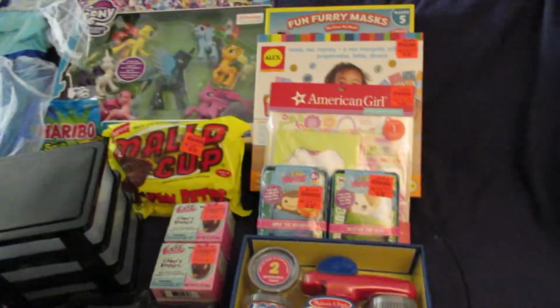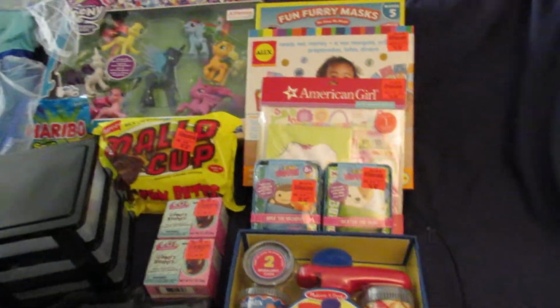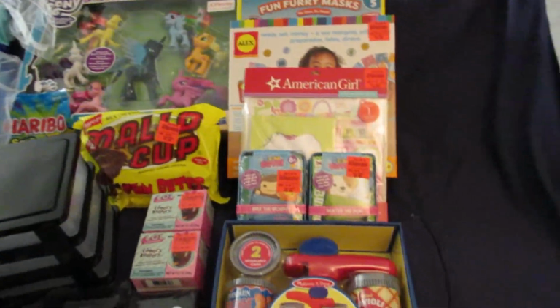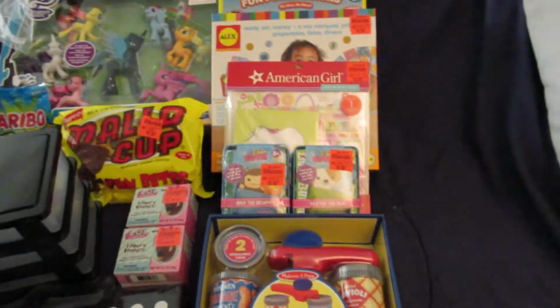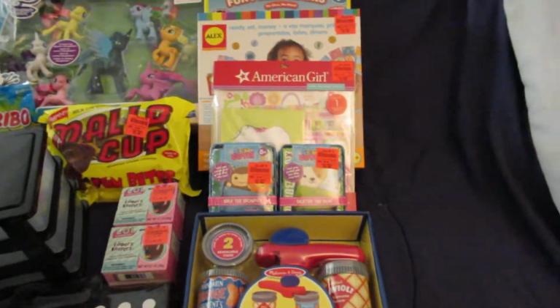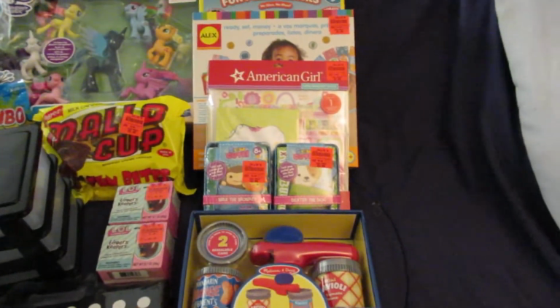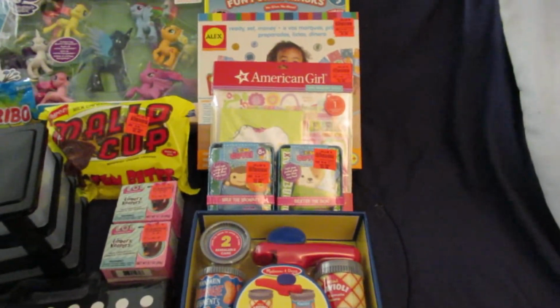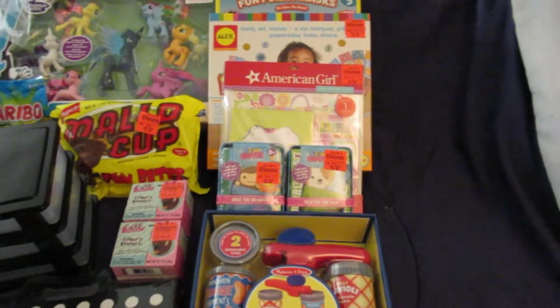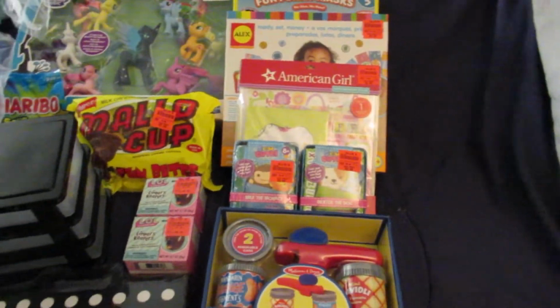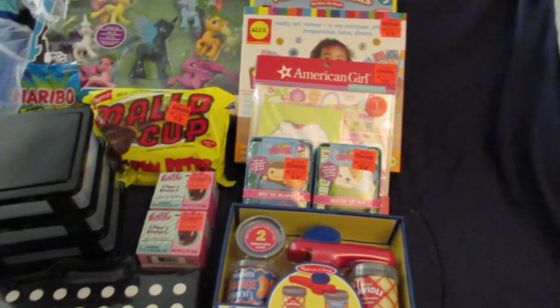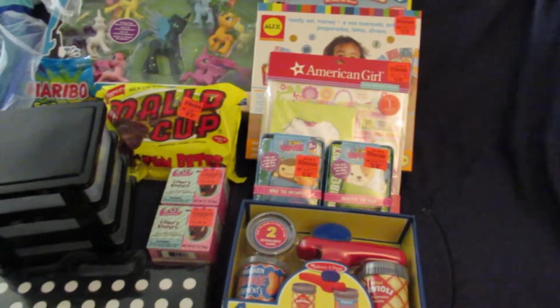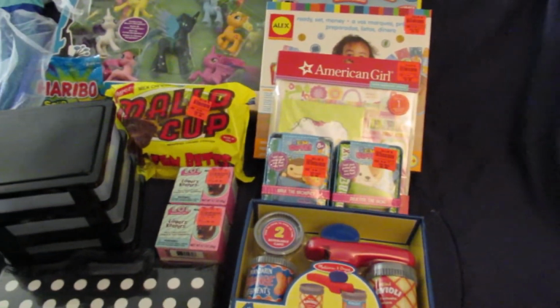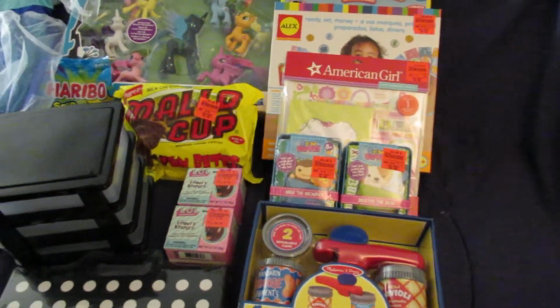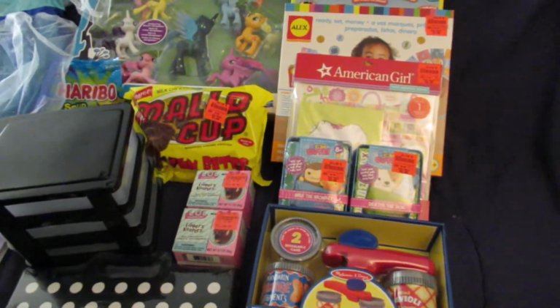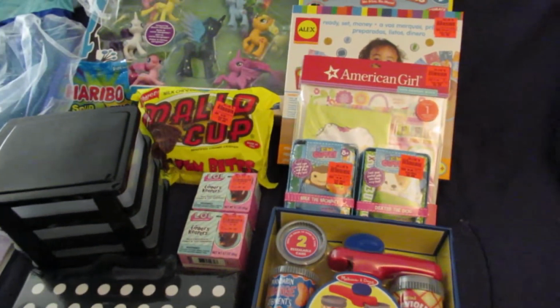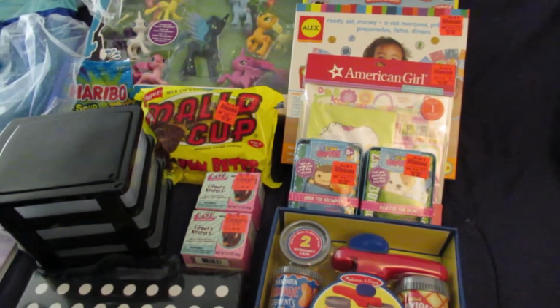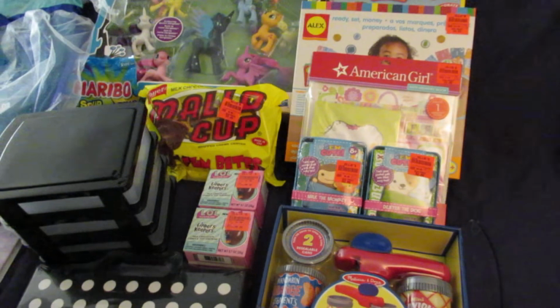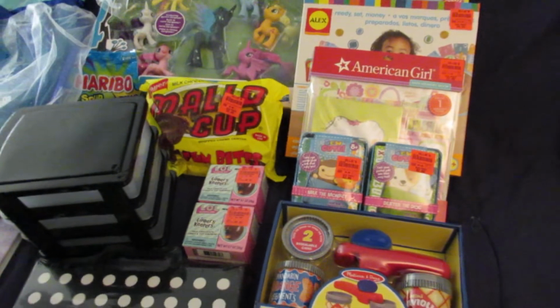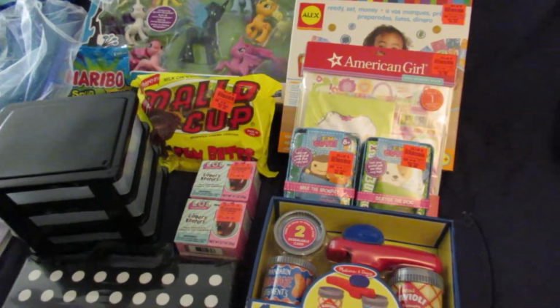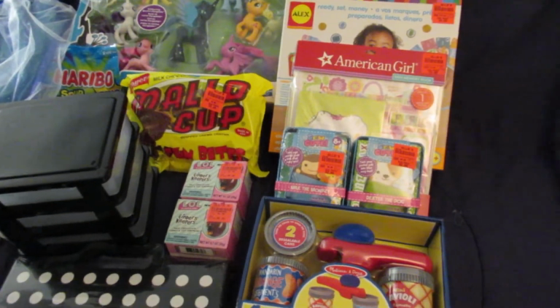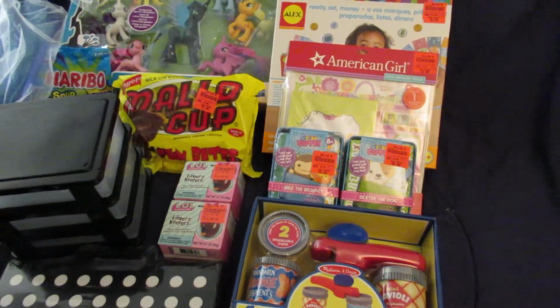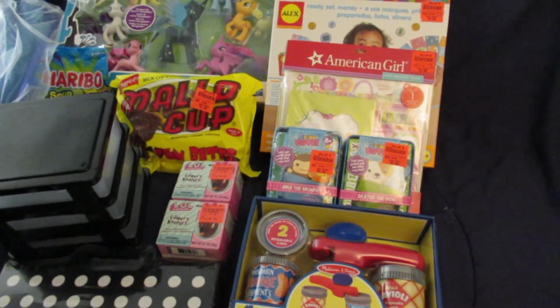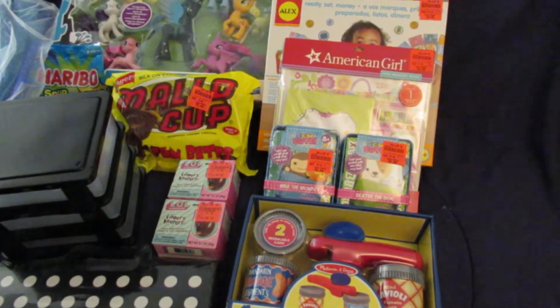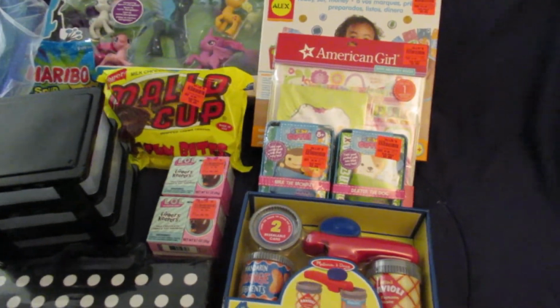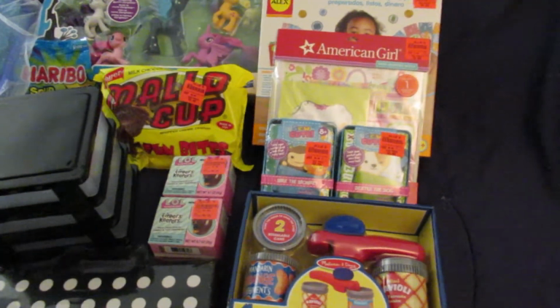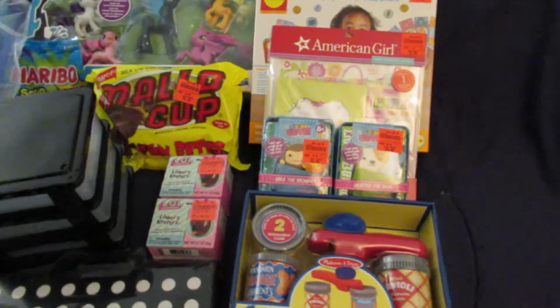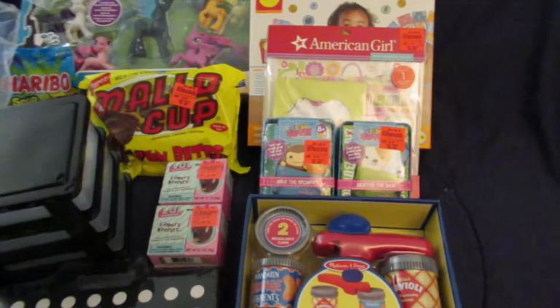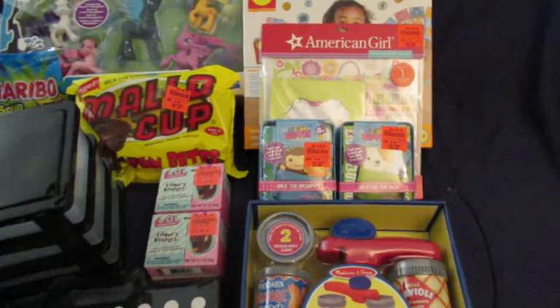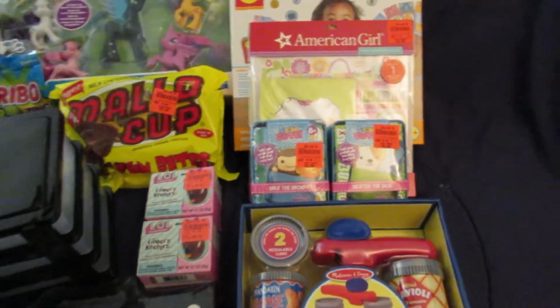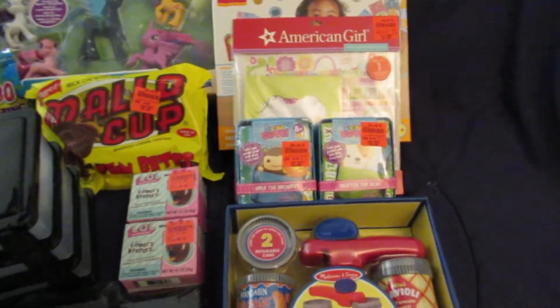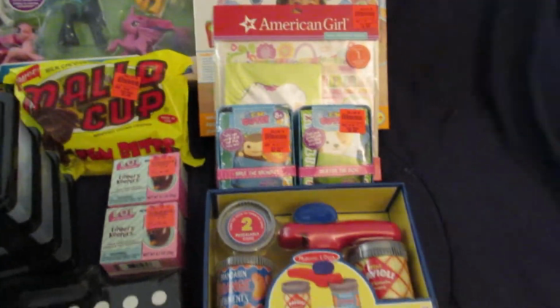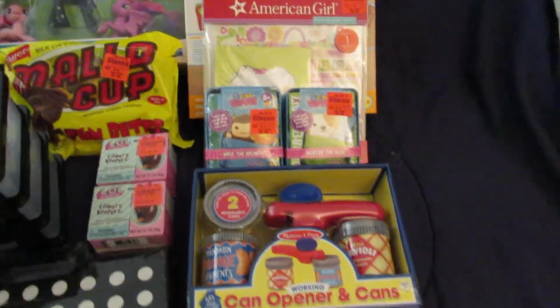And when I went there, they were having a sale — 33% off their toys — so some of these items were cheaper than what they say on the tag.